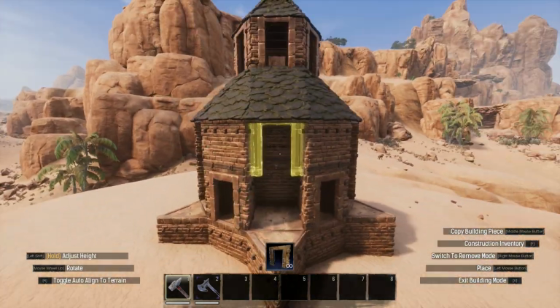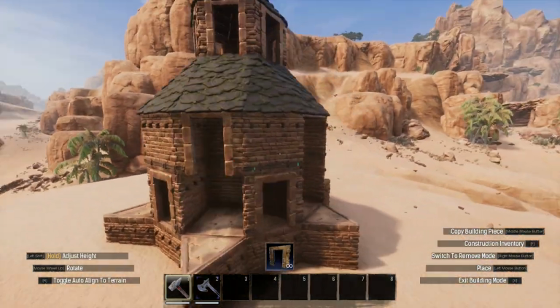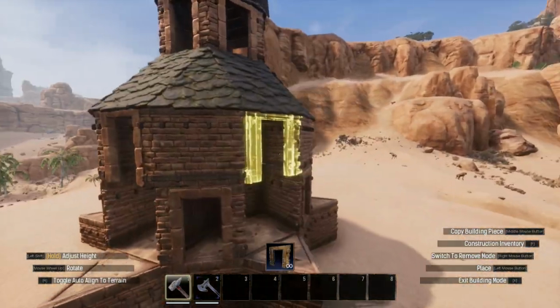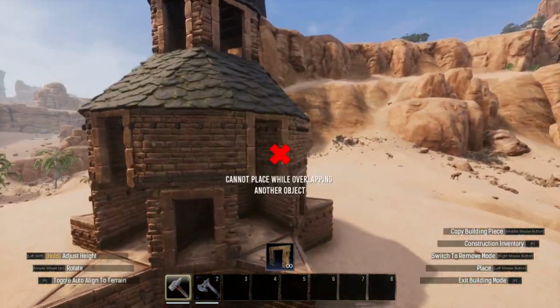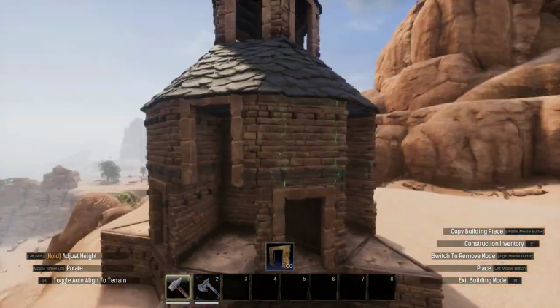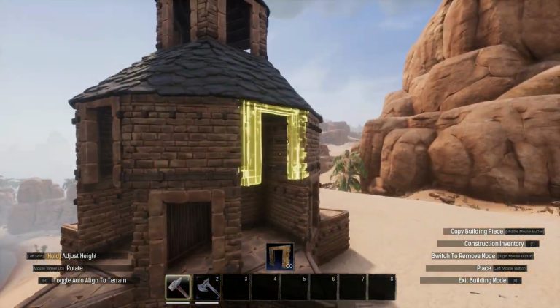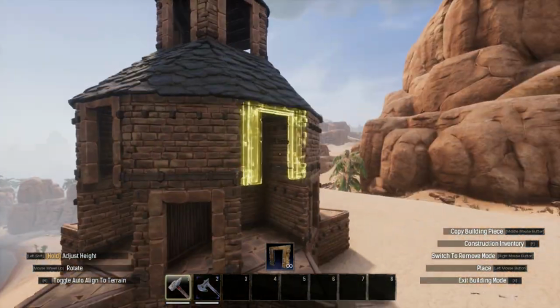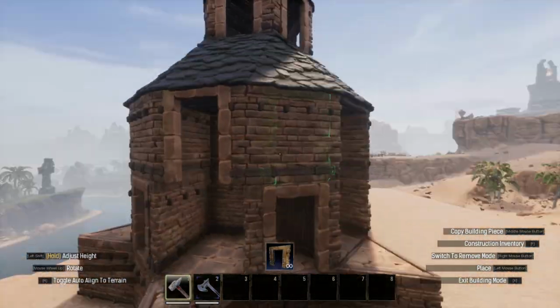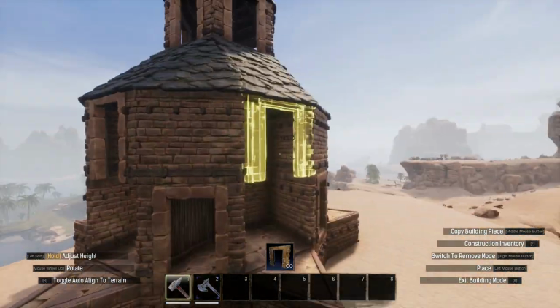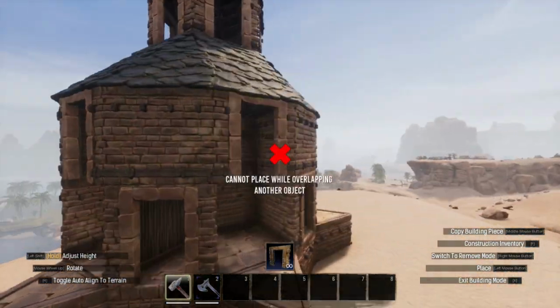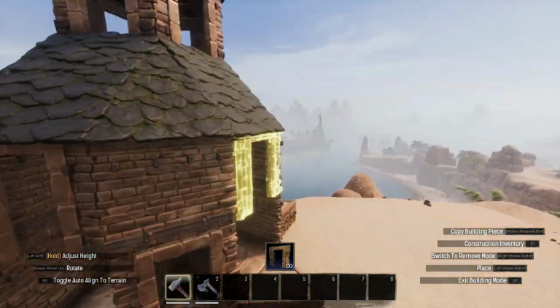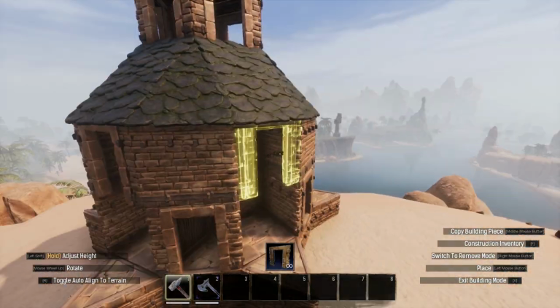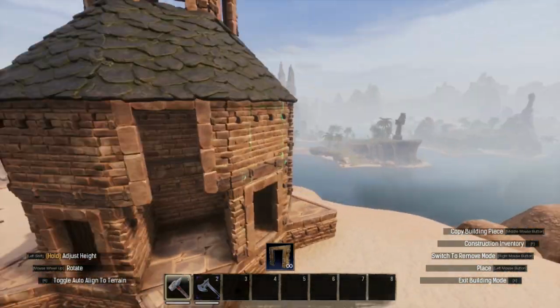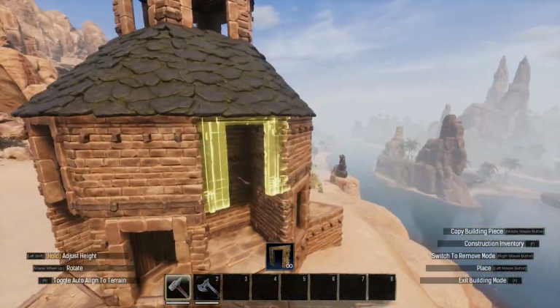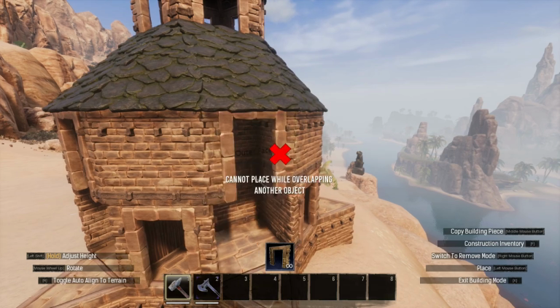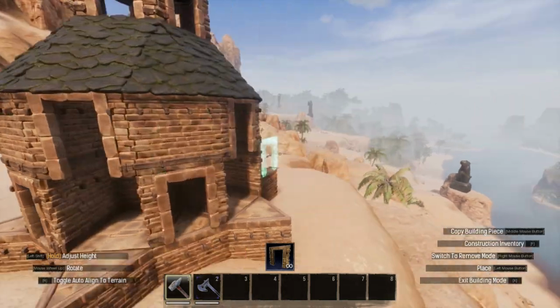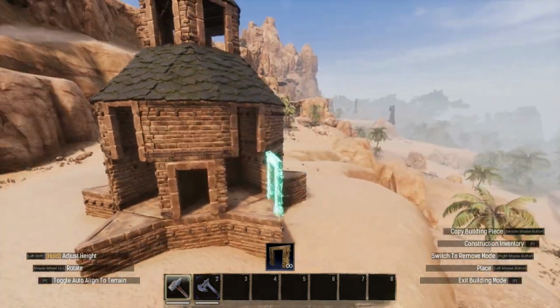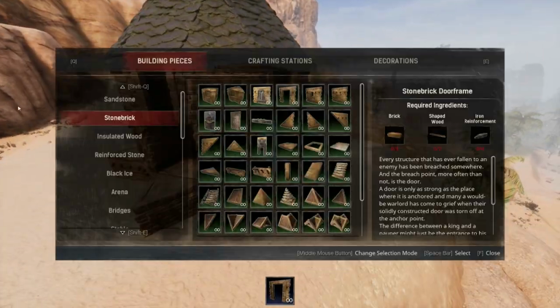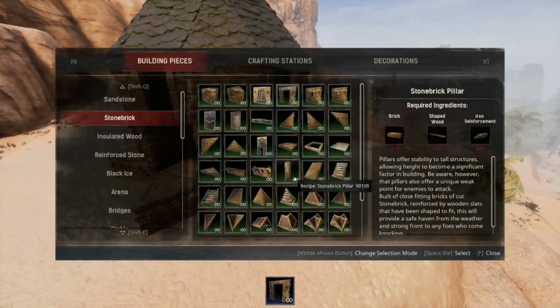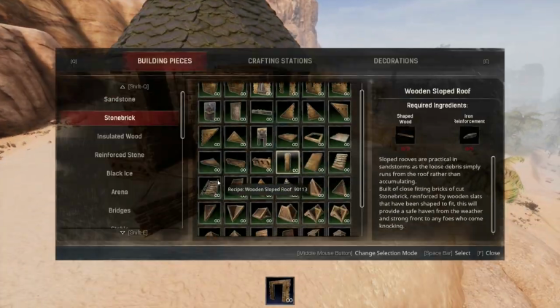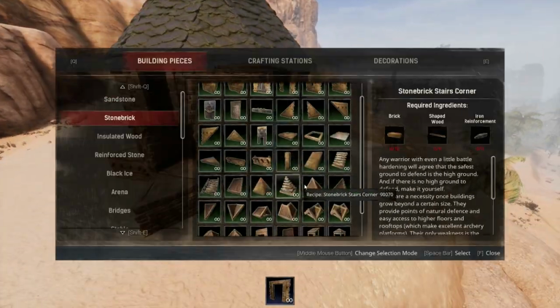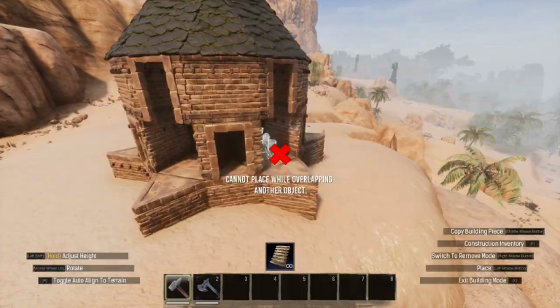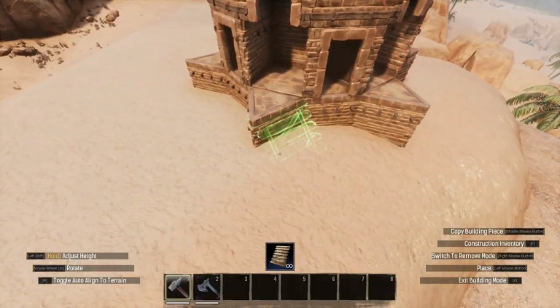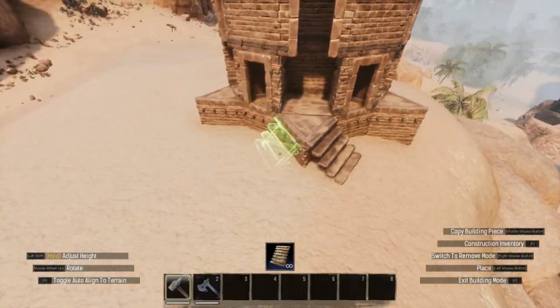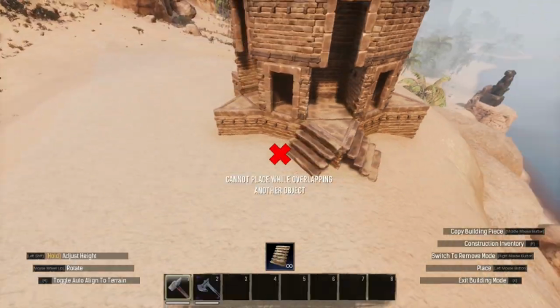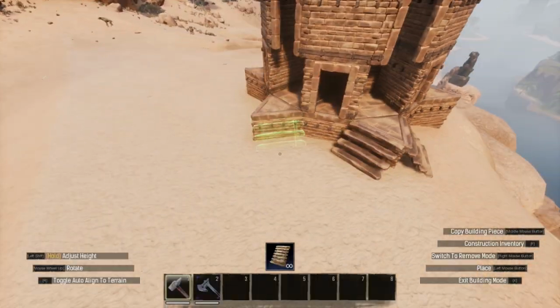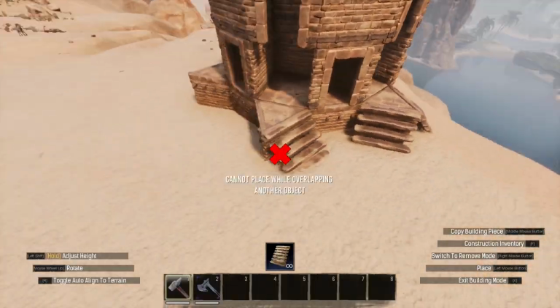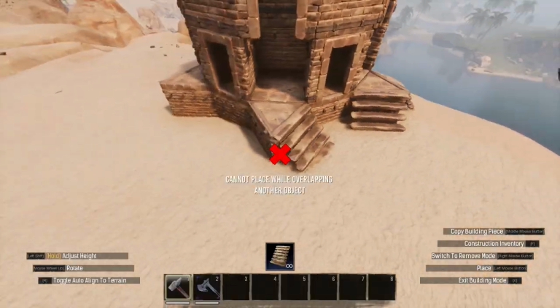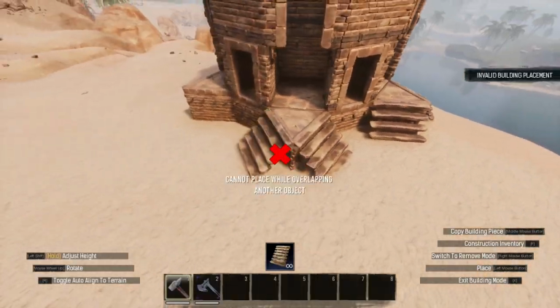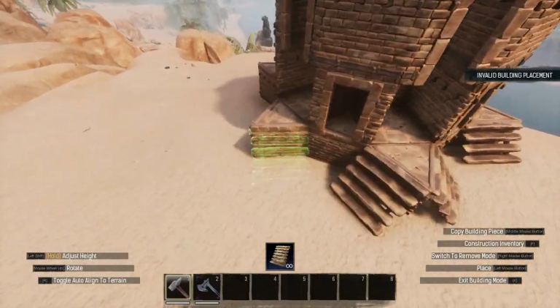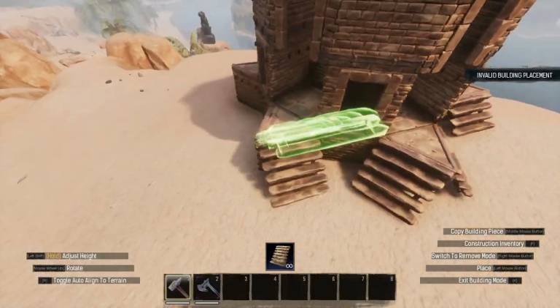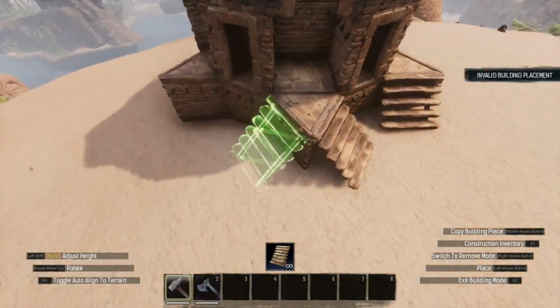Finally, I added door frames to the second tile of each square section and then used stairs to make the extending wedges accessible.